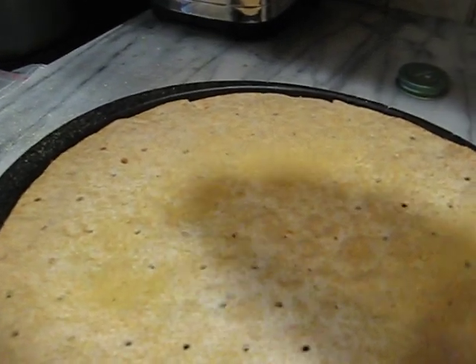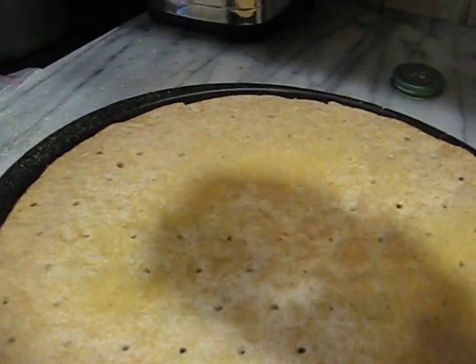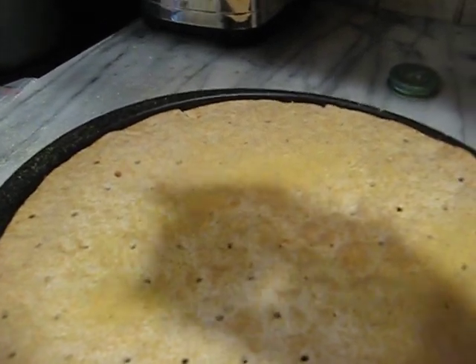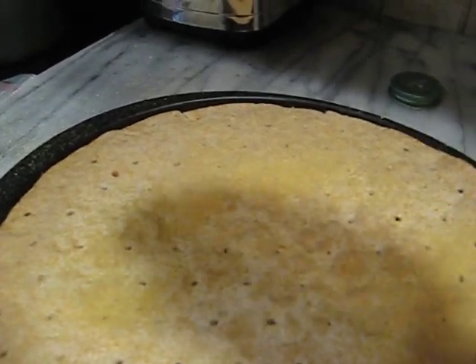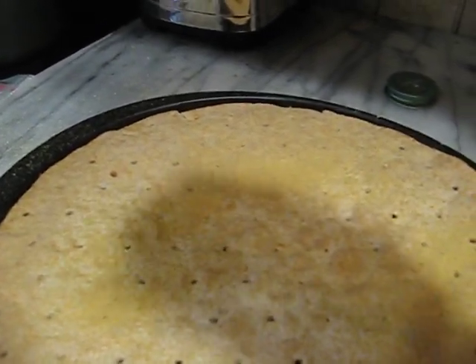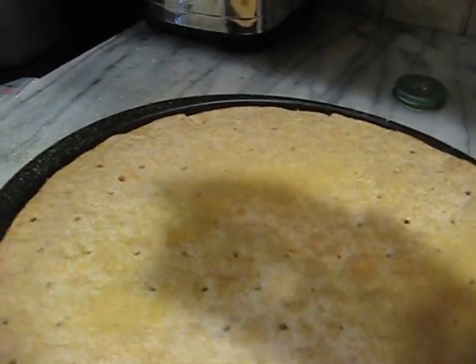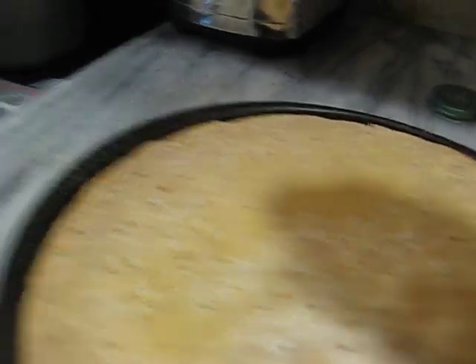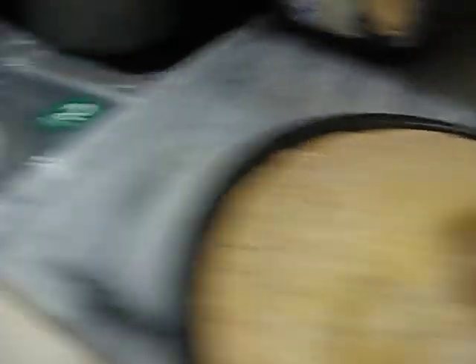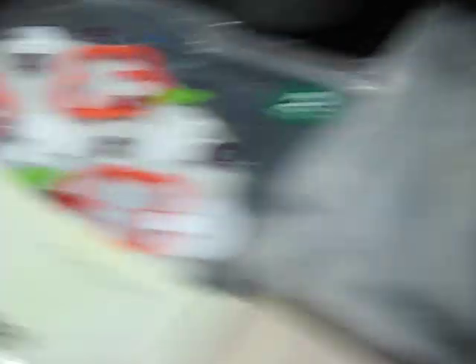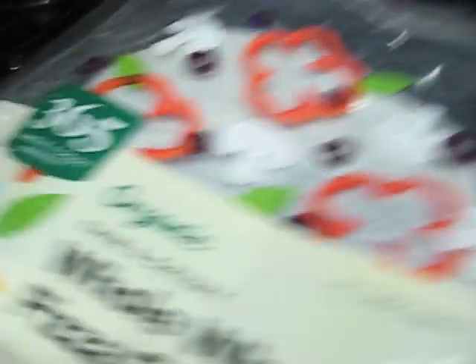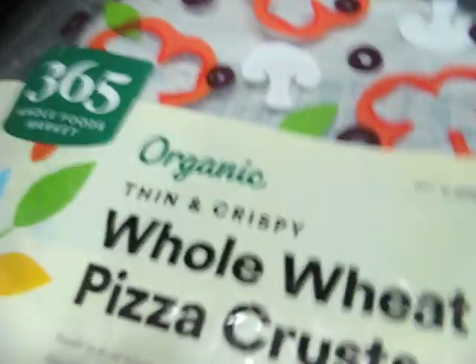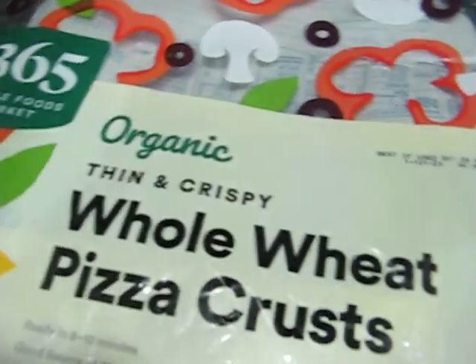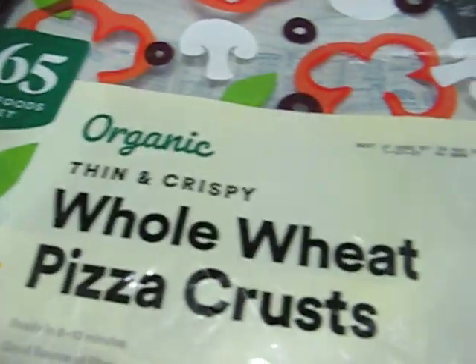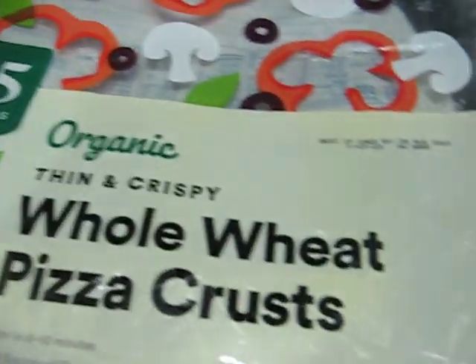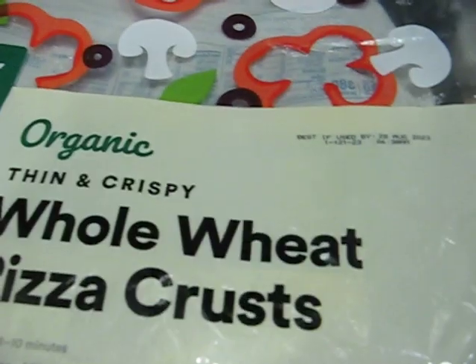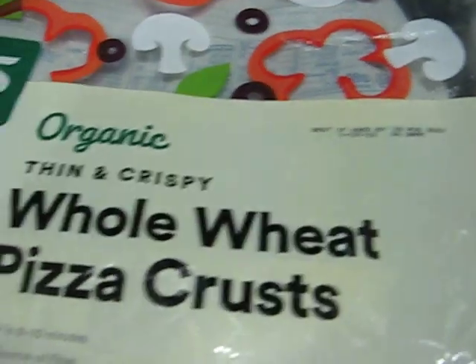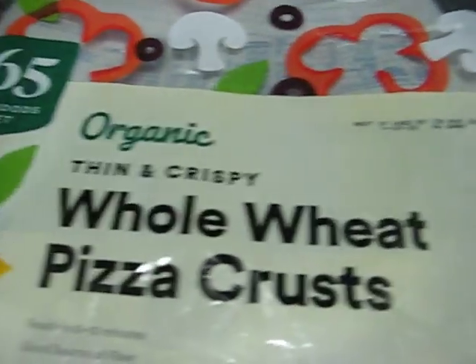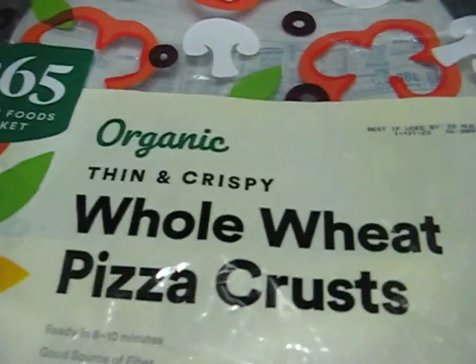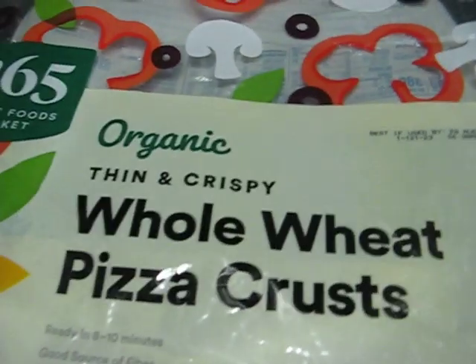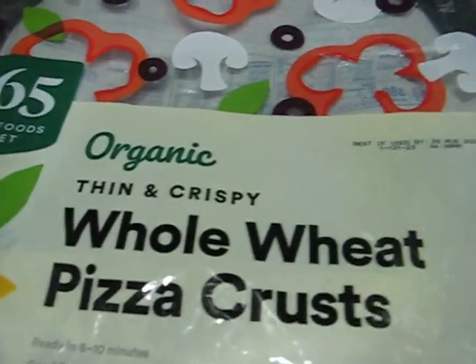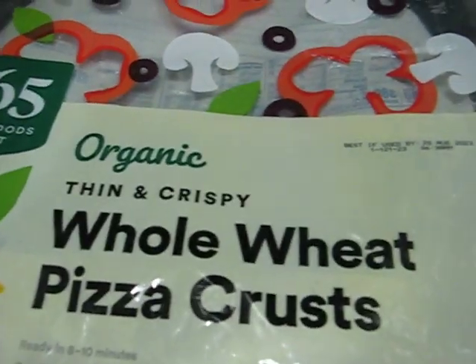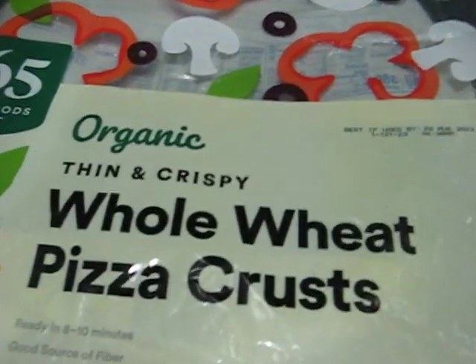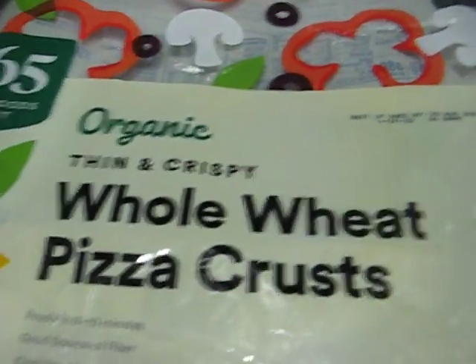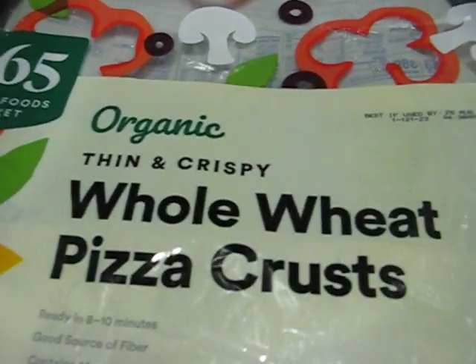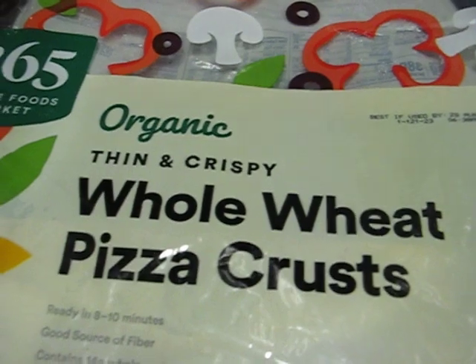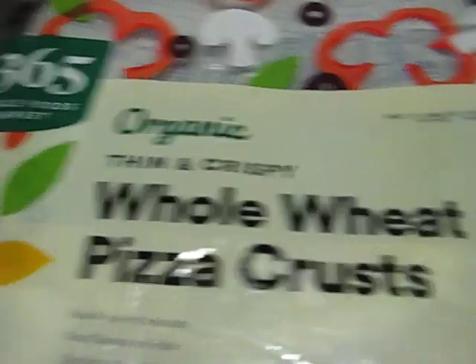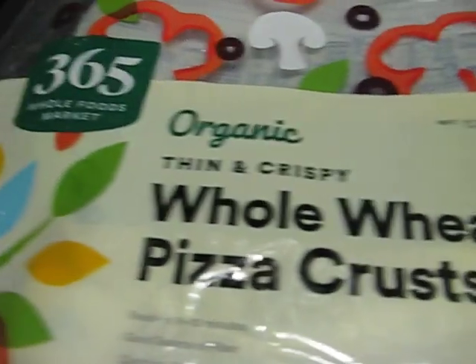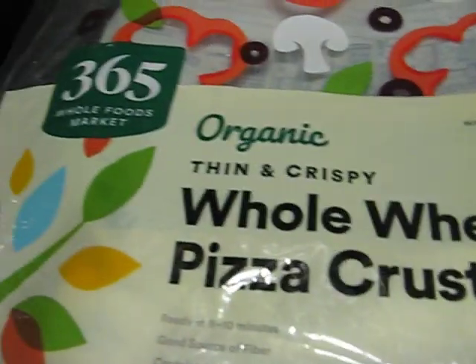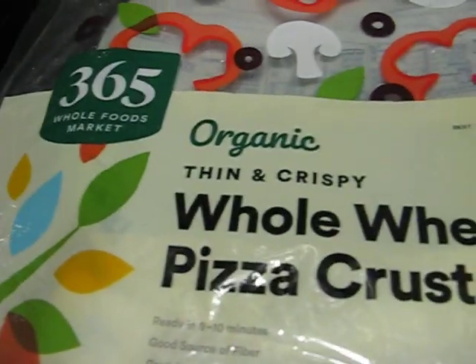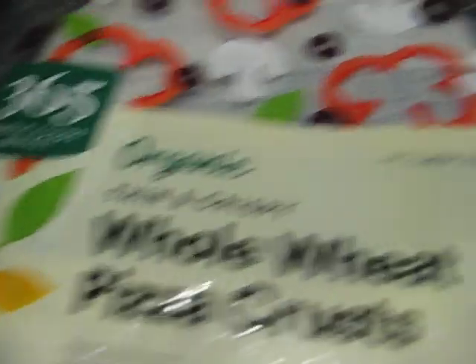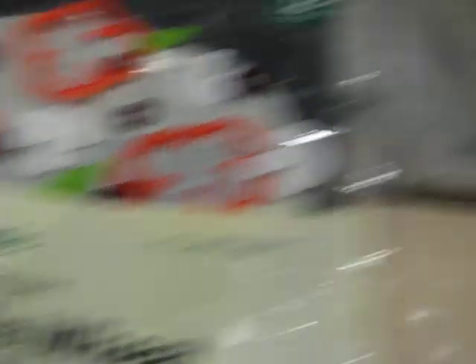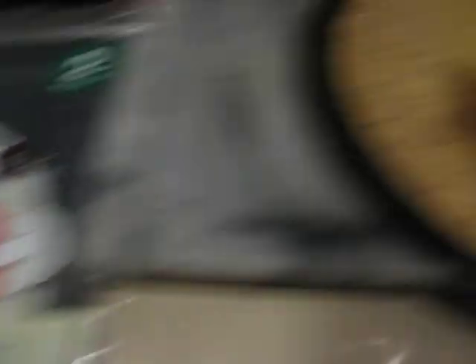This is right out of the freezer. This is organic whole wheat pizza crust, thin and crispy, 365.